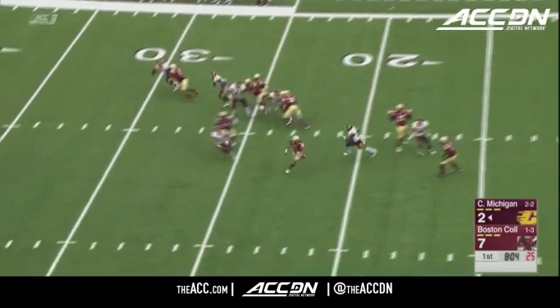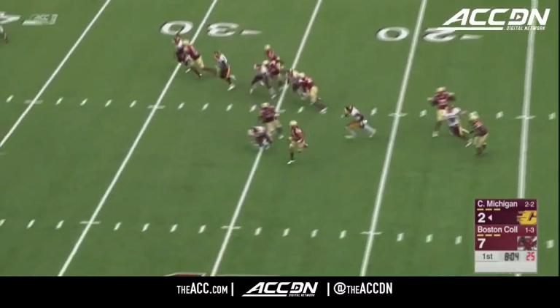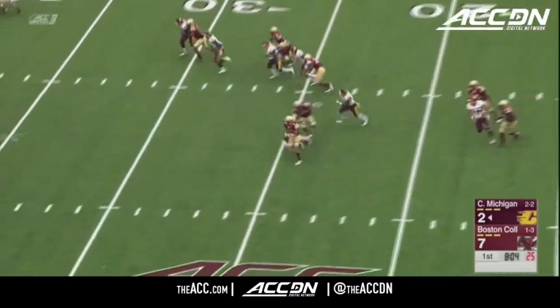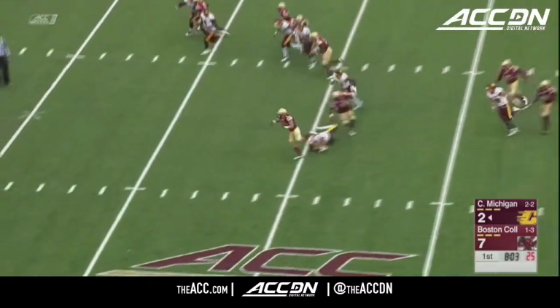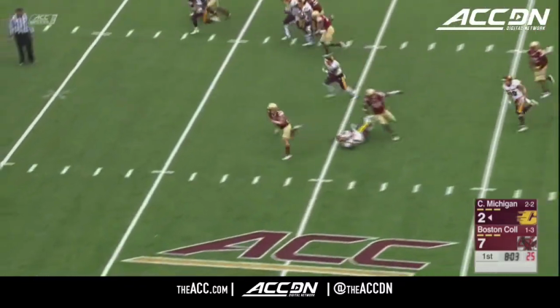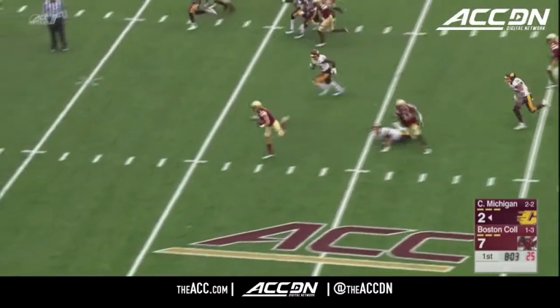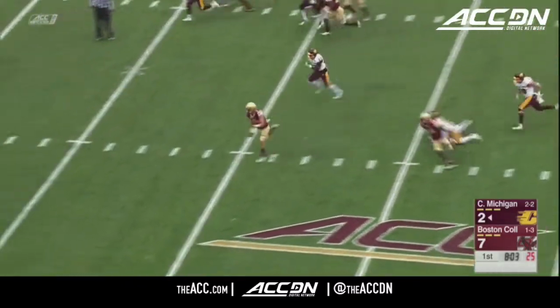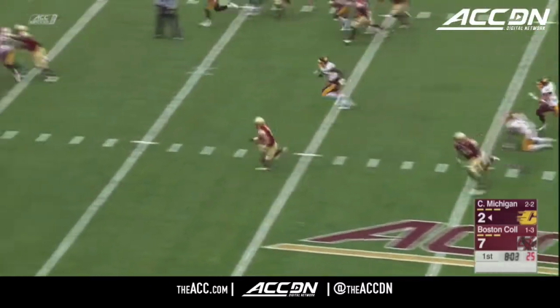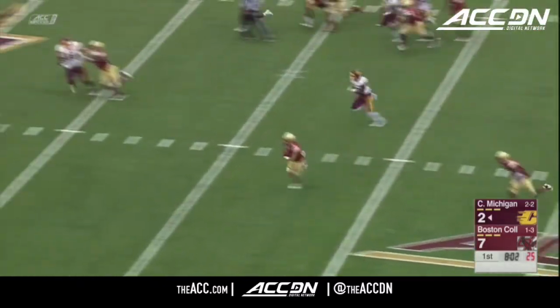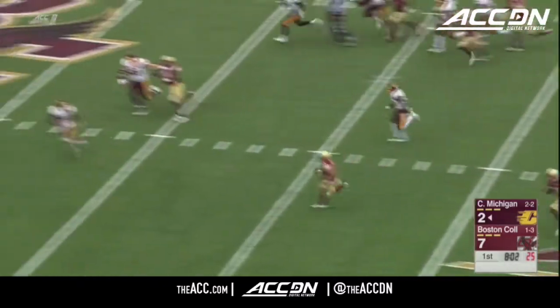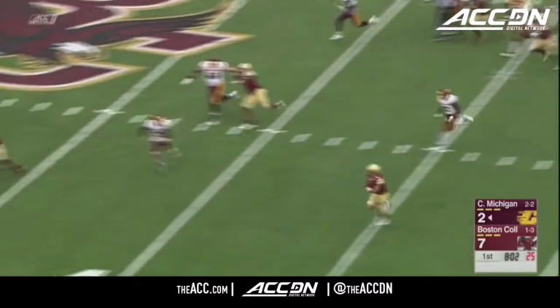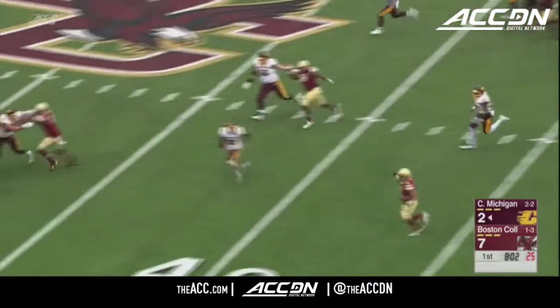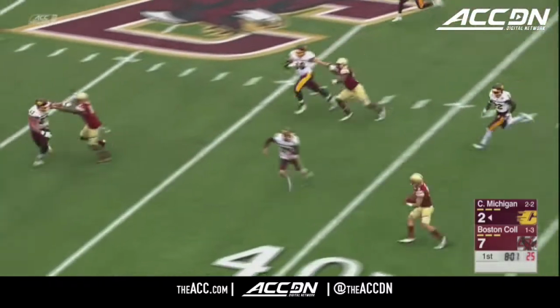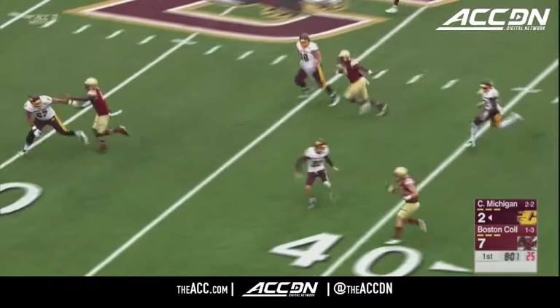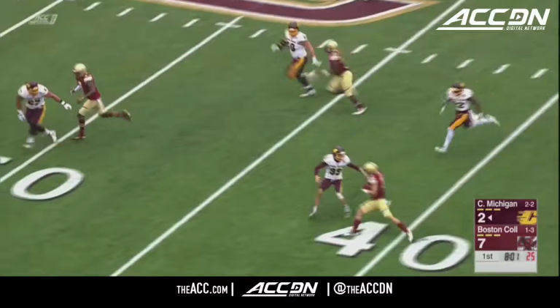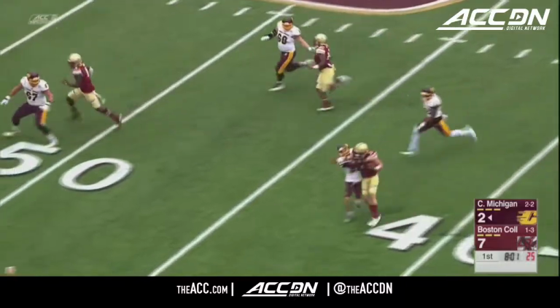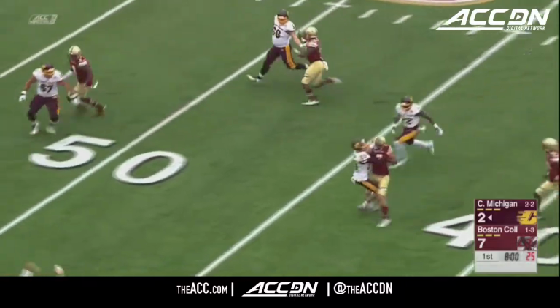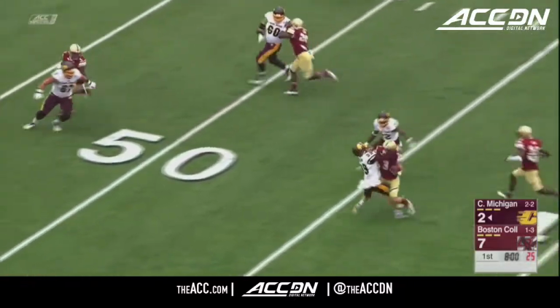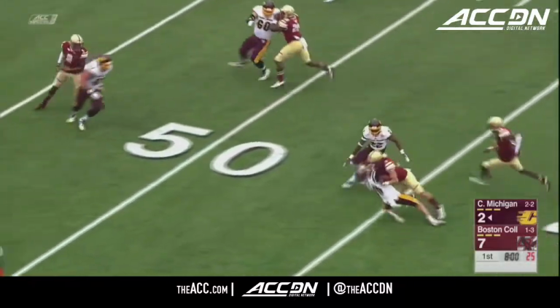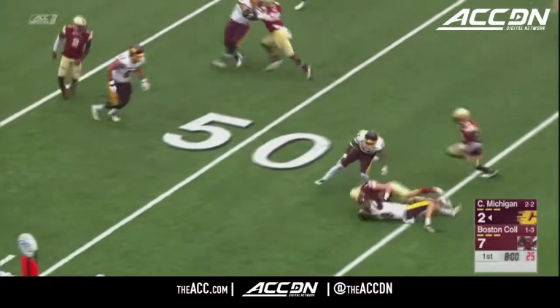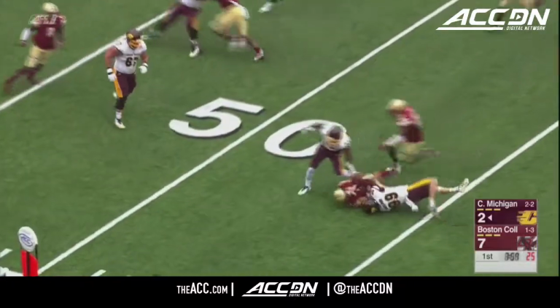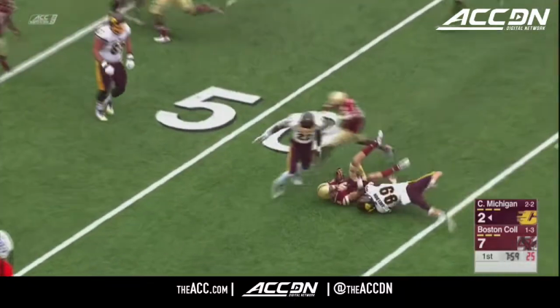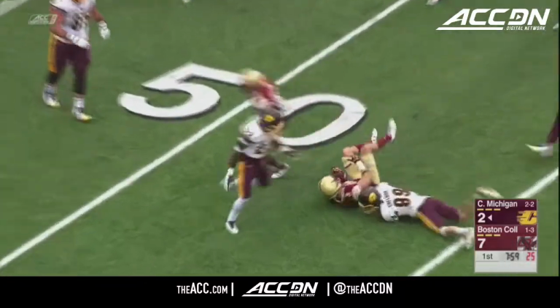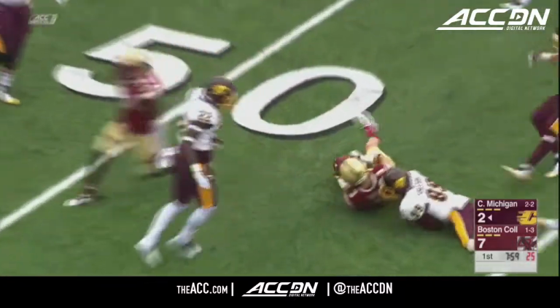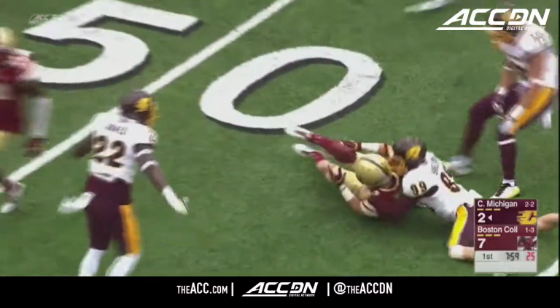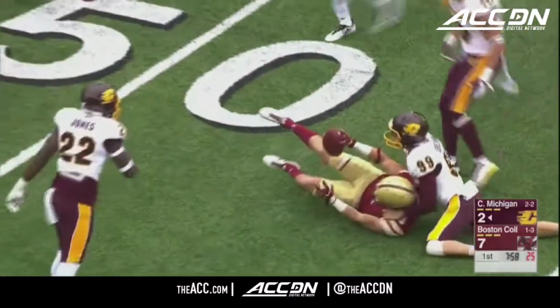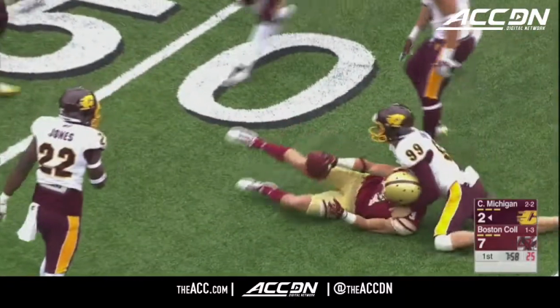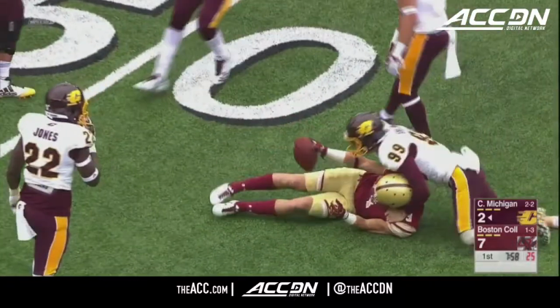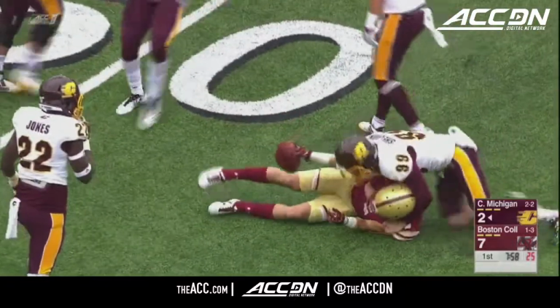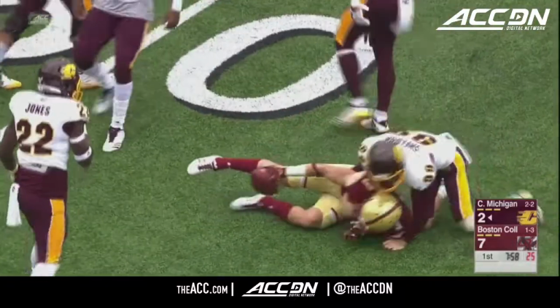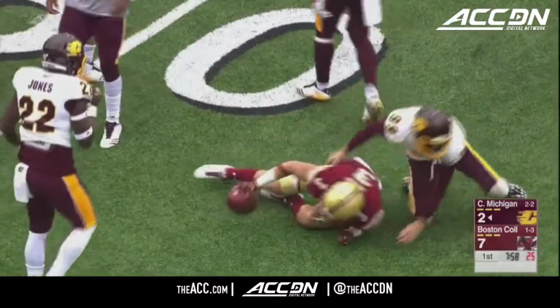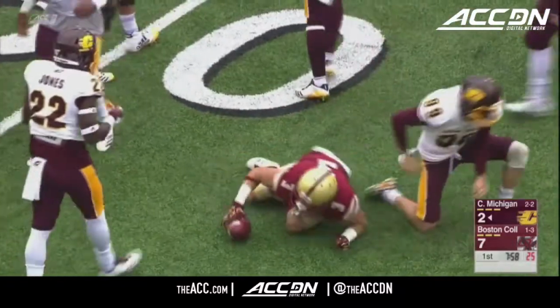Across the 20 — here he goes again. Open field. 40, 45, and brought down at the 47-yard line.